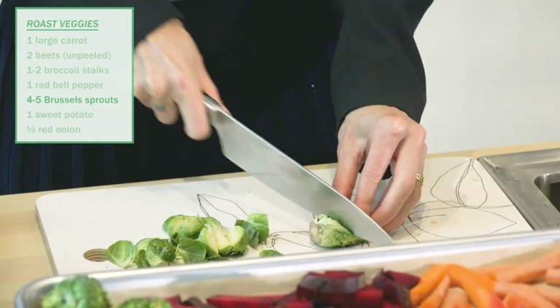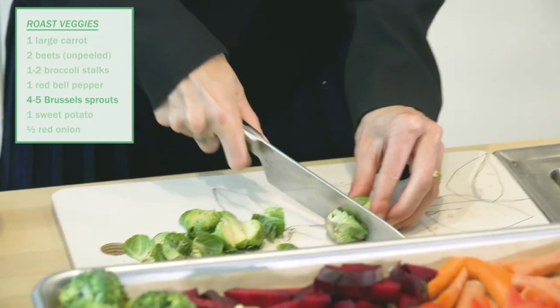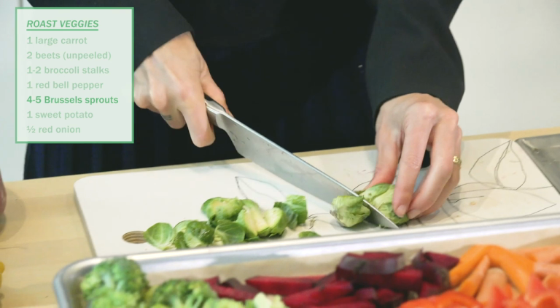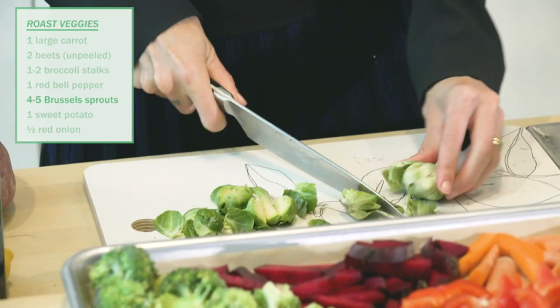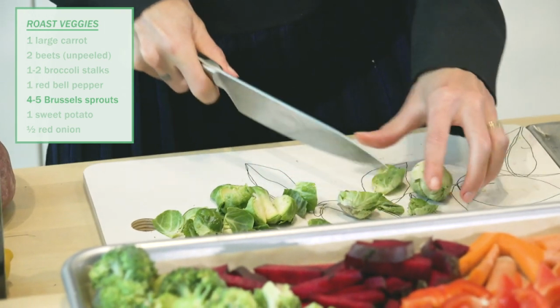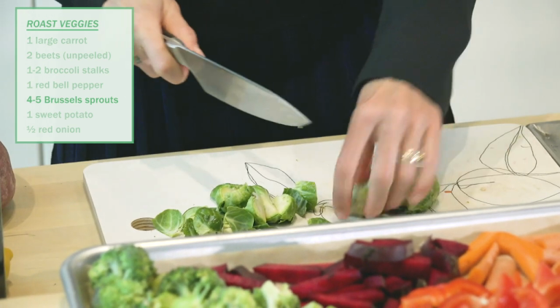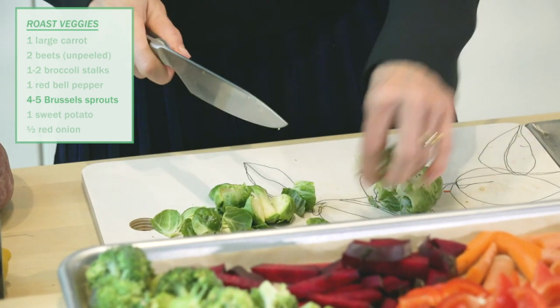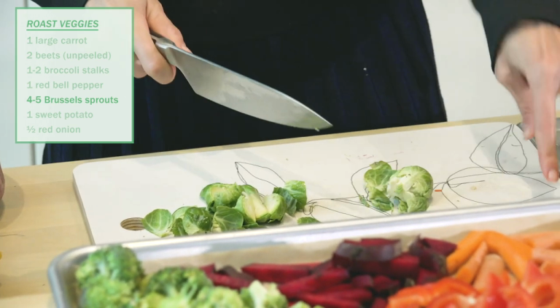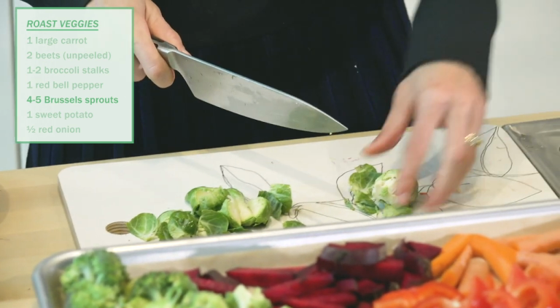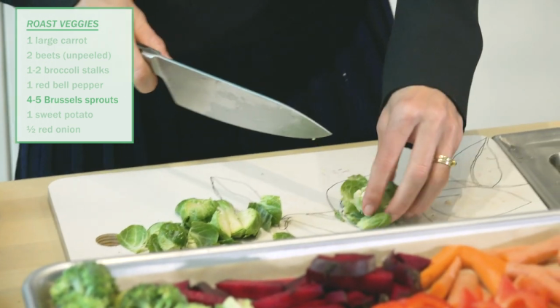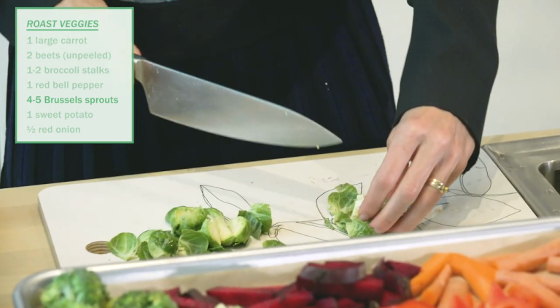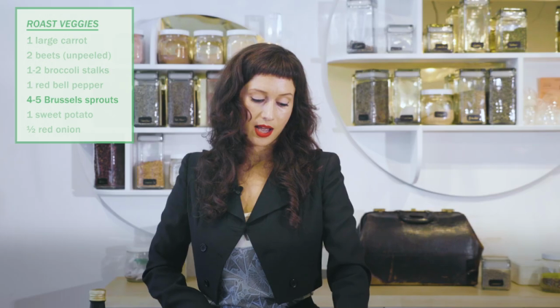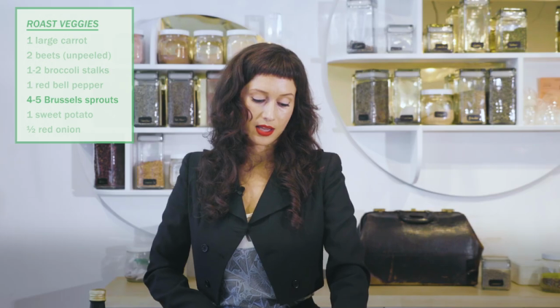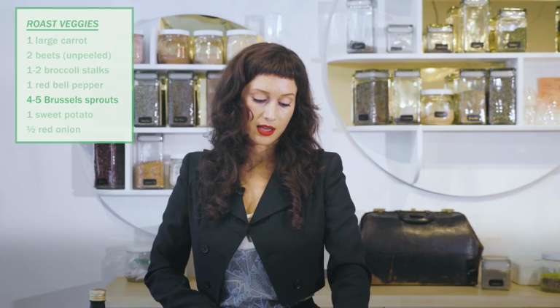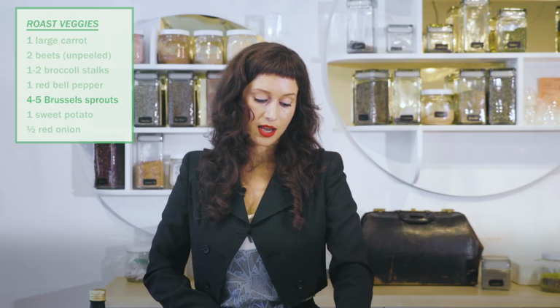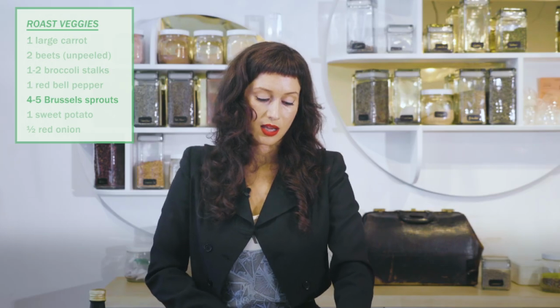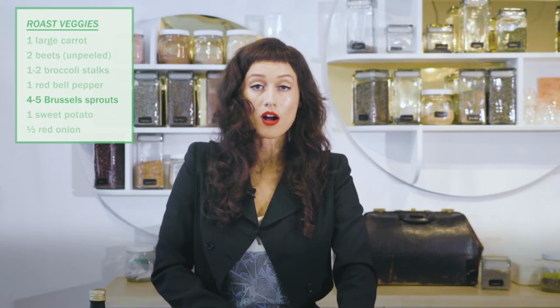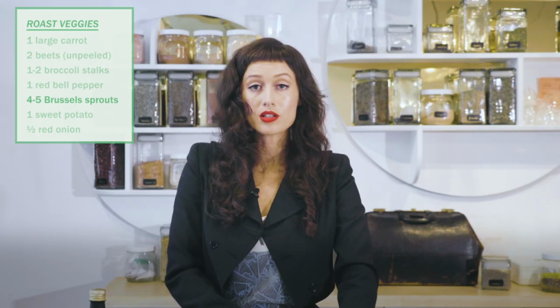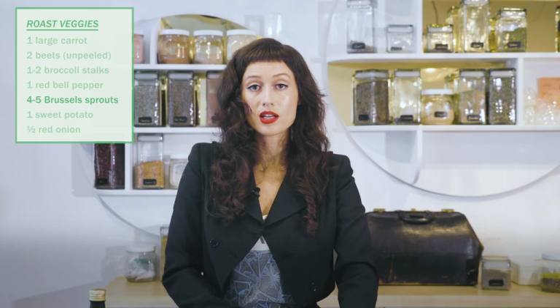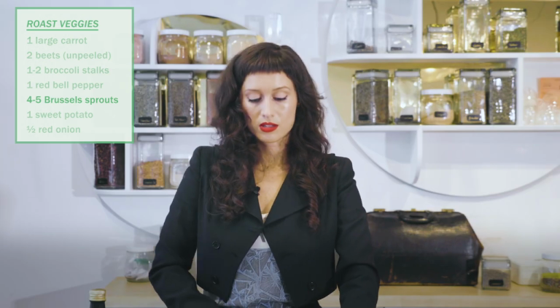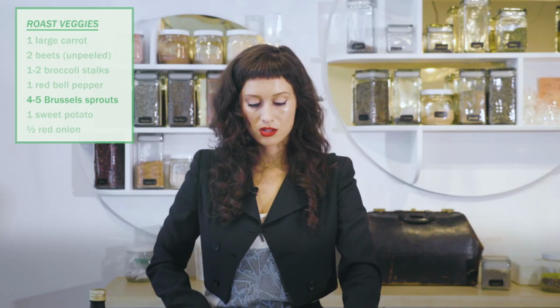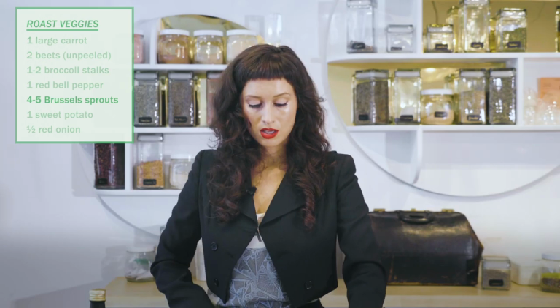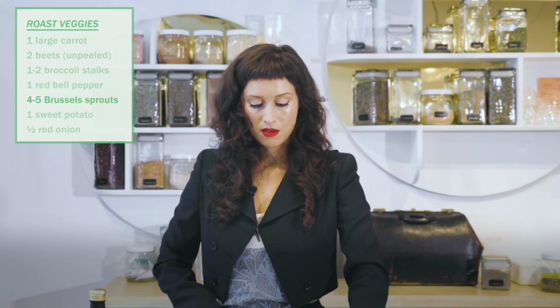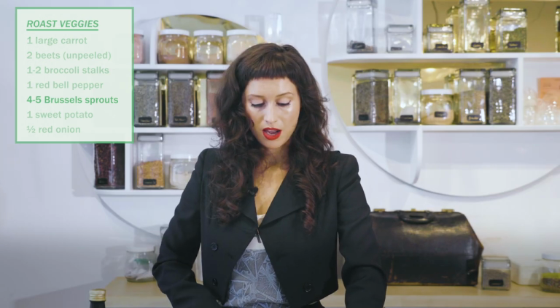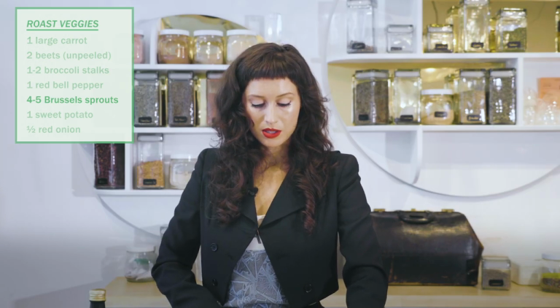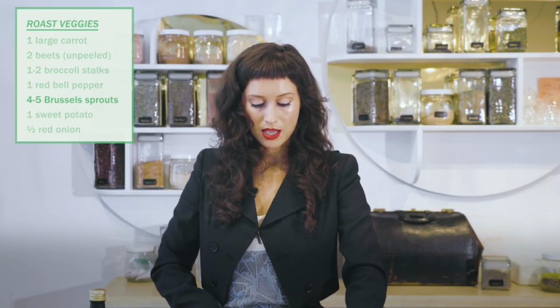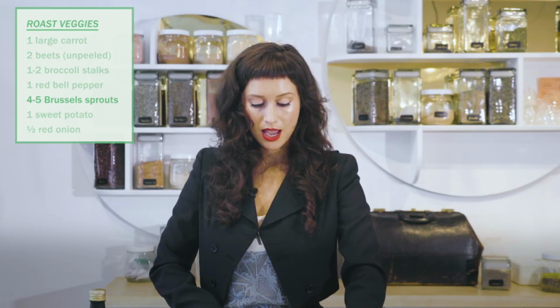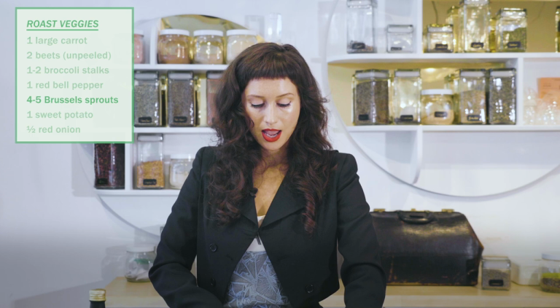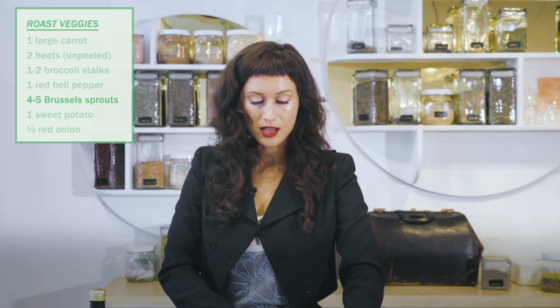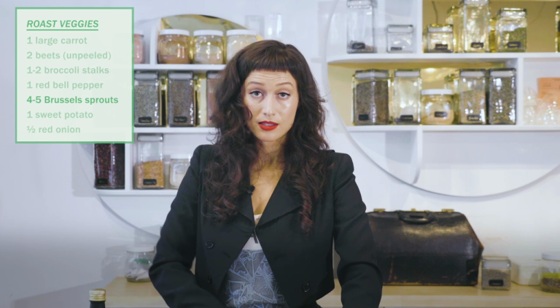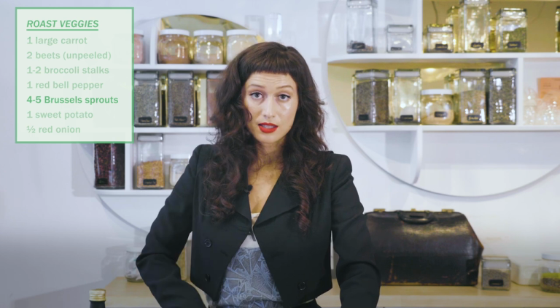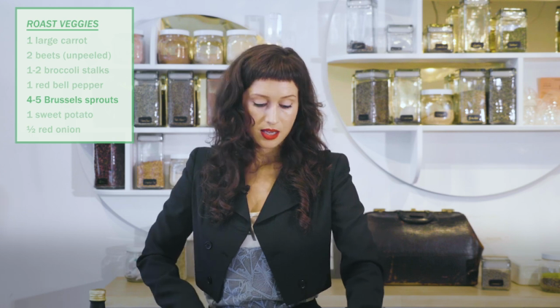Everything that we're making today is high in antioxidants, vitamins like A and C.